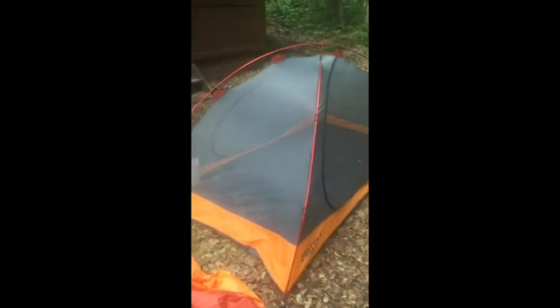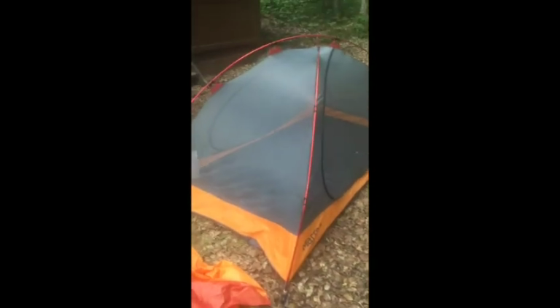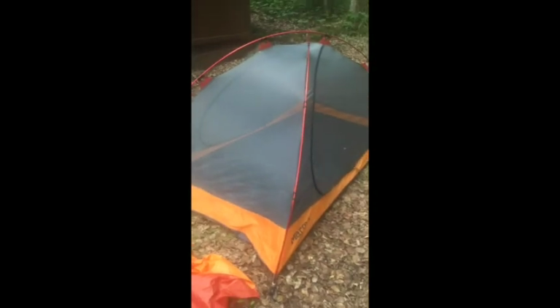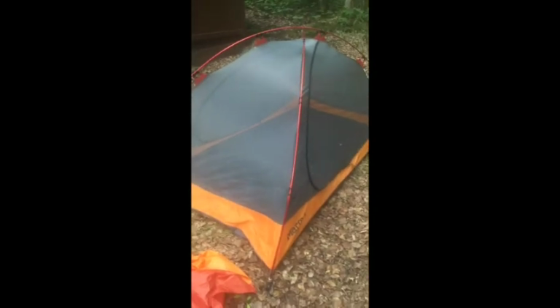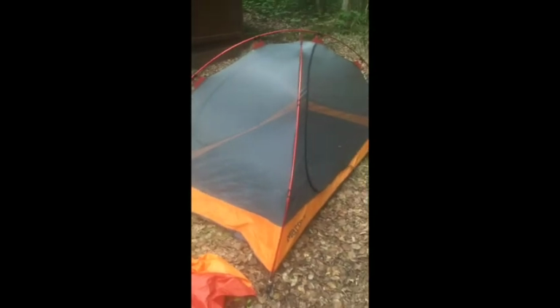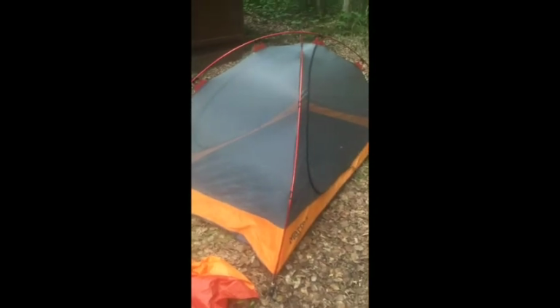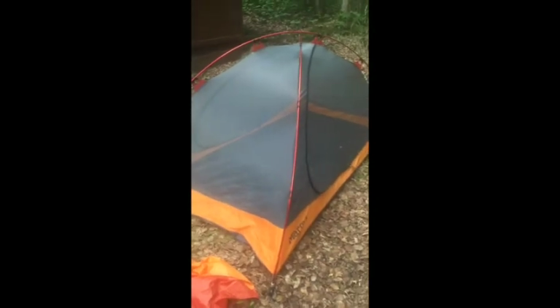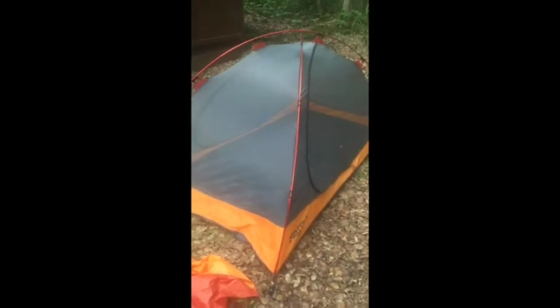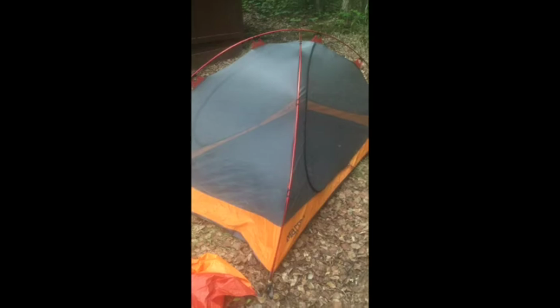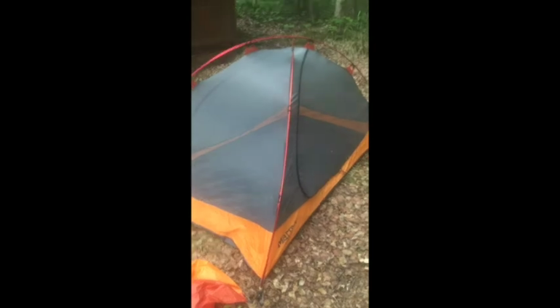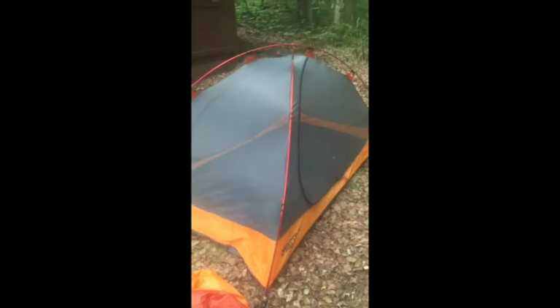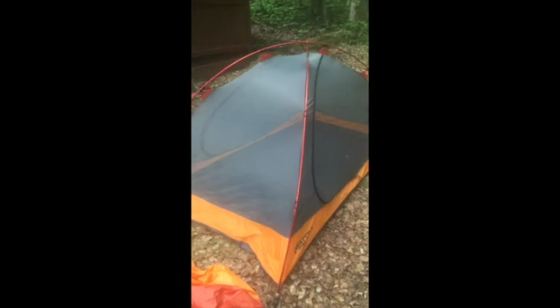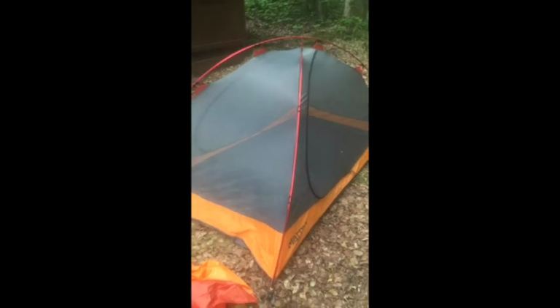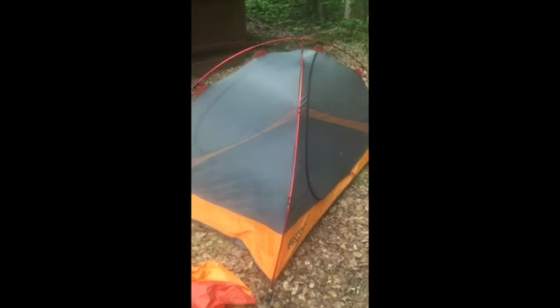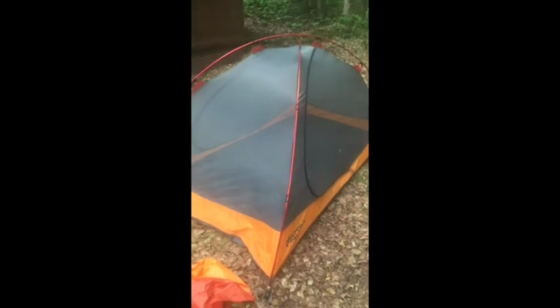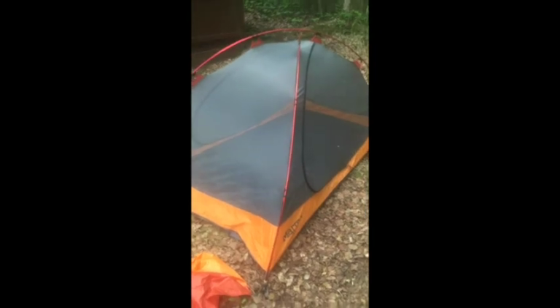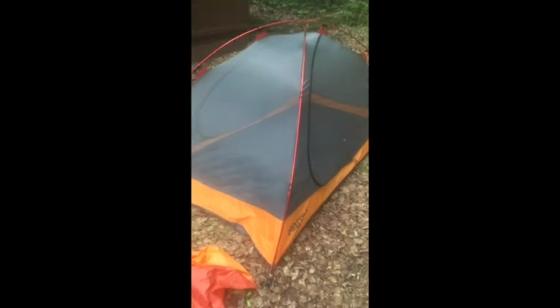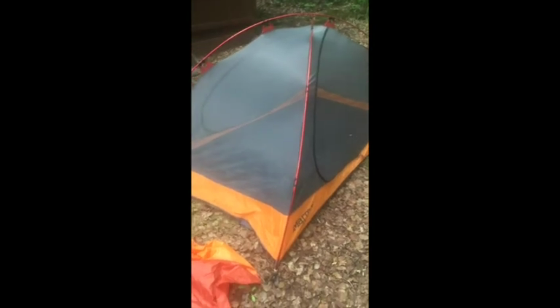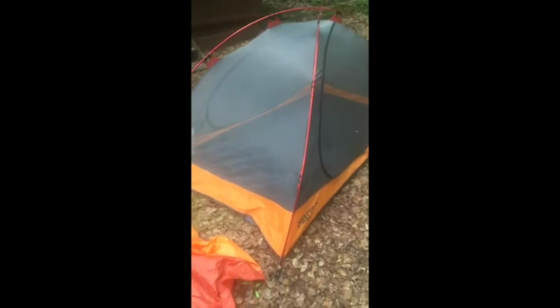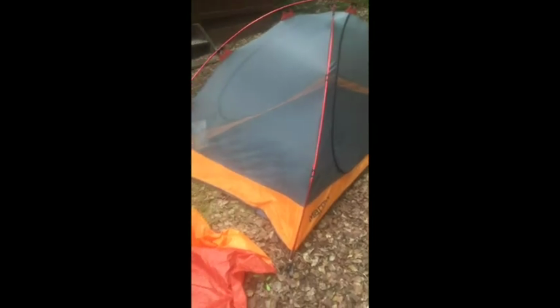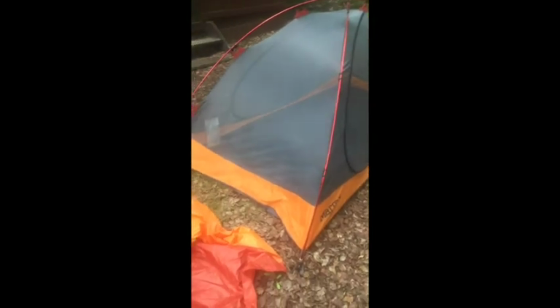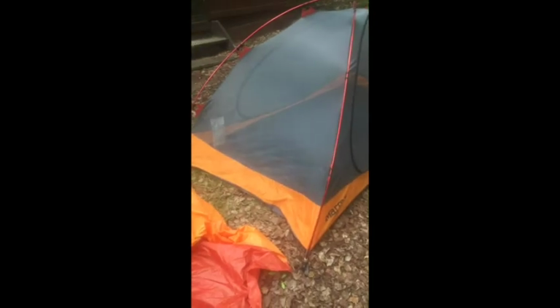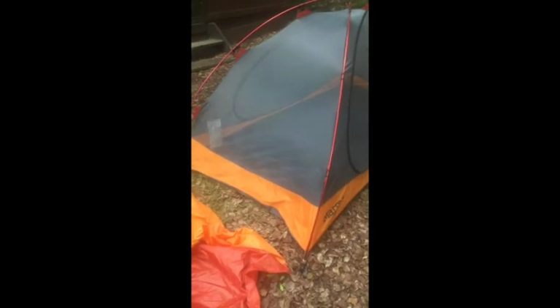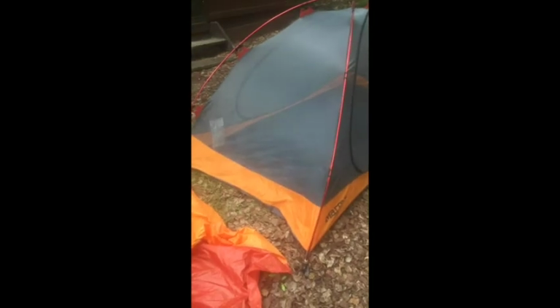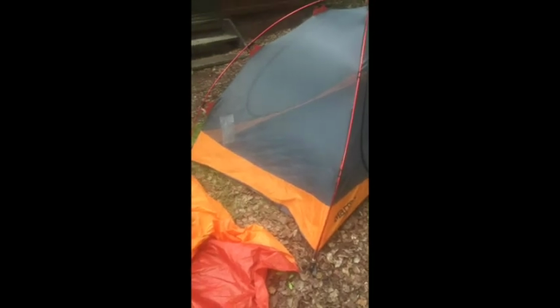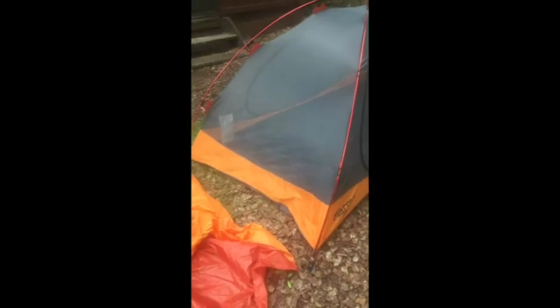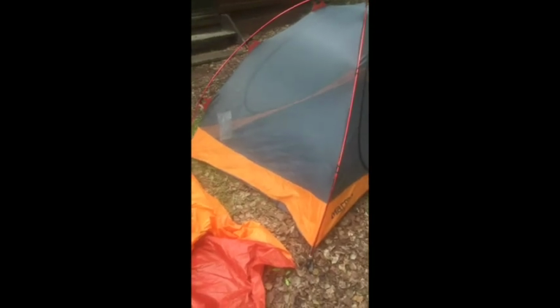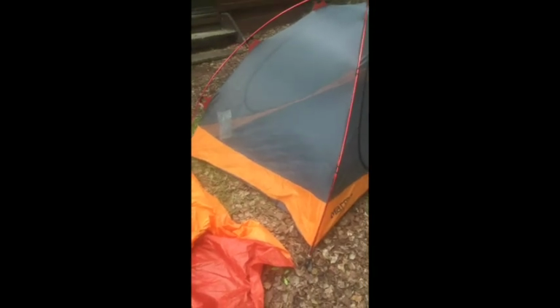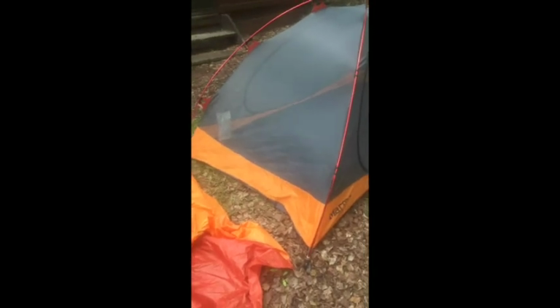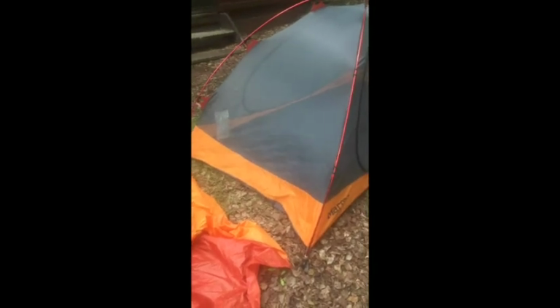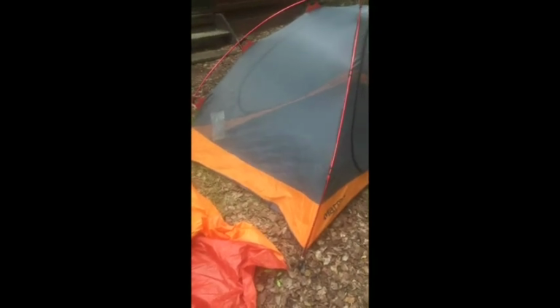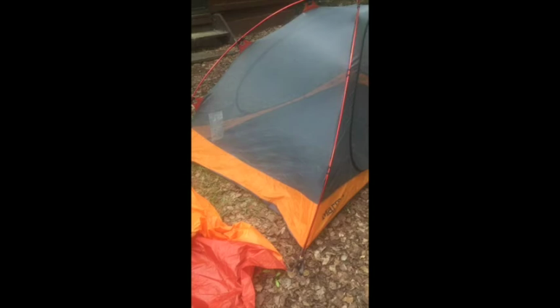If you get this tent for $150 like I did off Sierra Trading Post, that's a pretty good deal. You probably won't be disappointed.